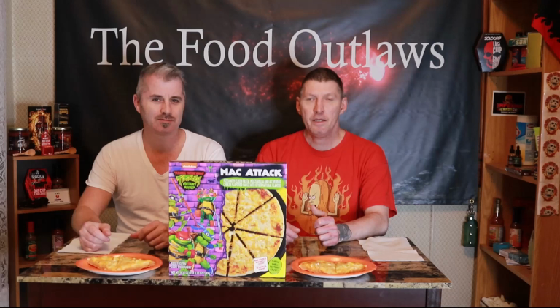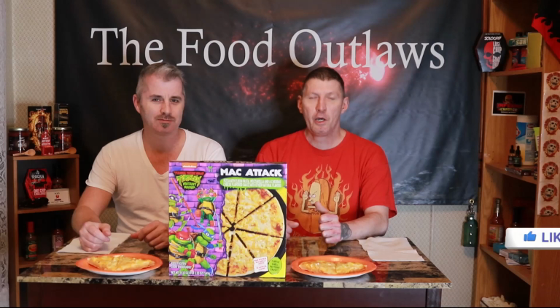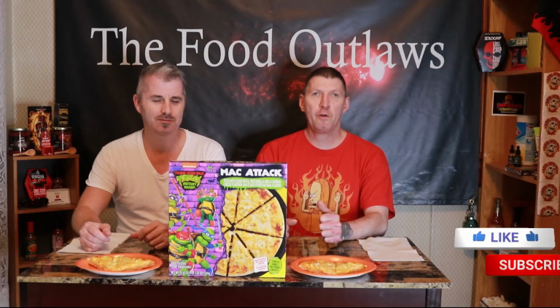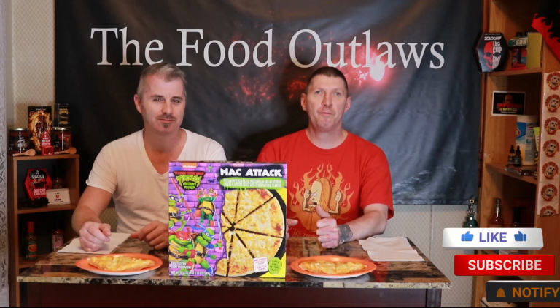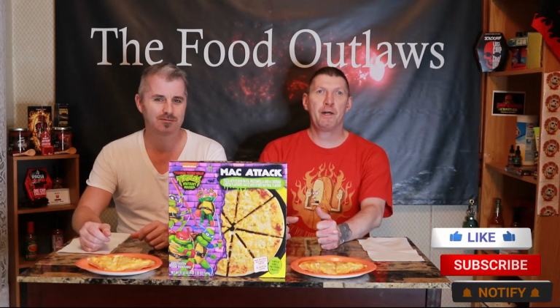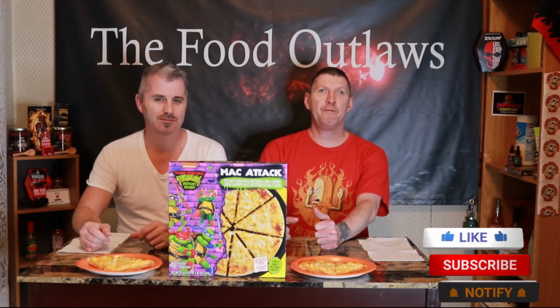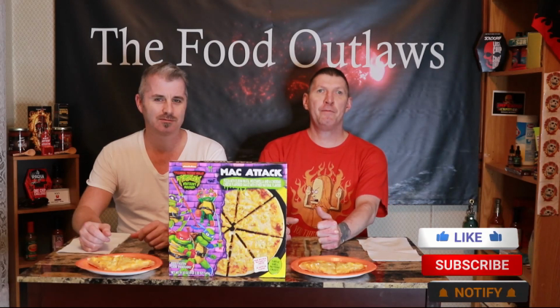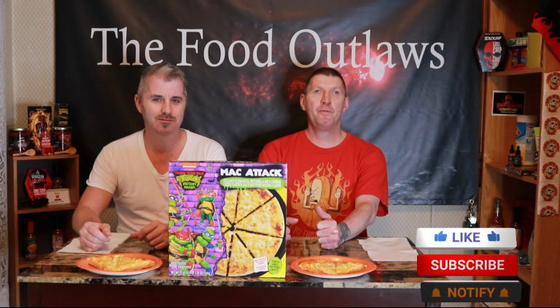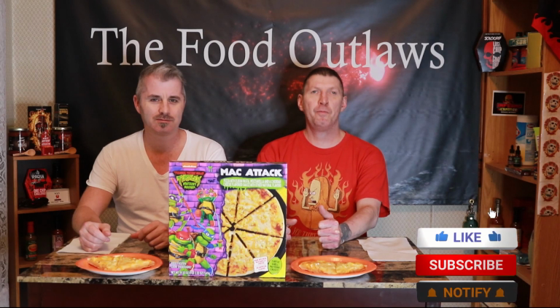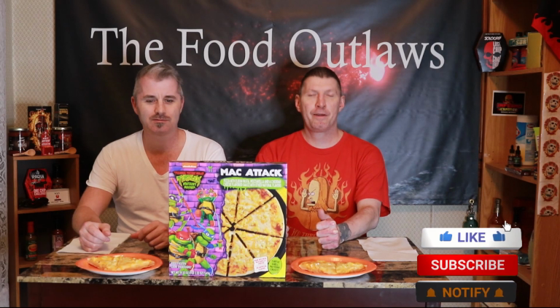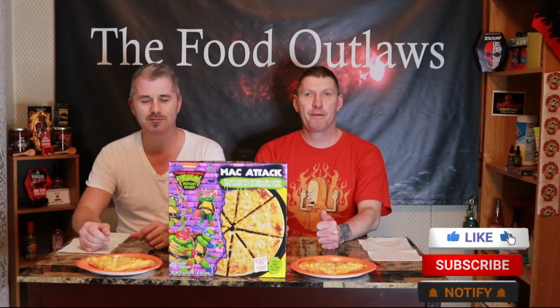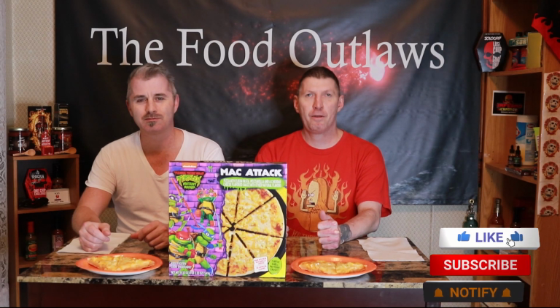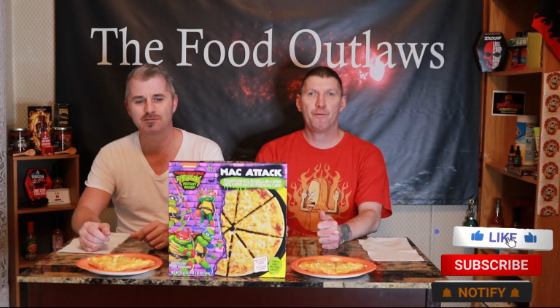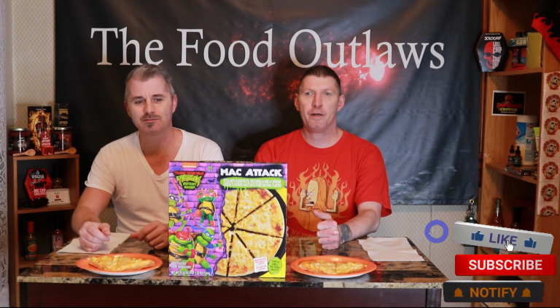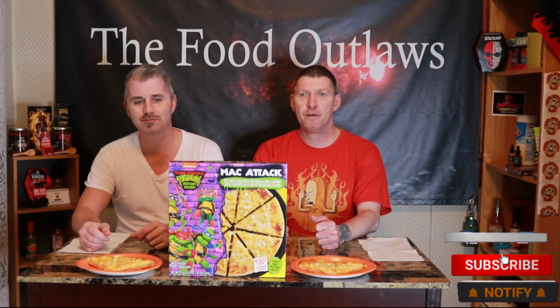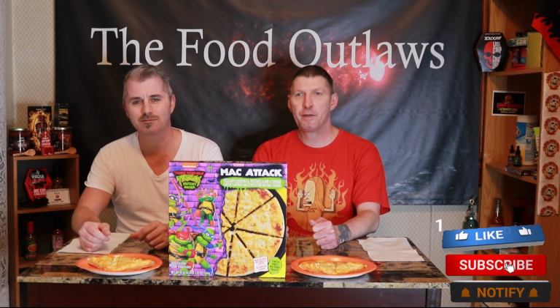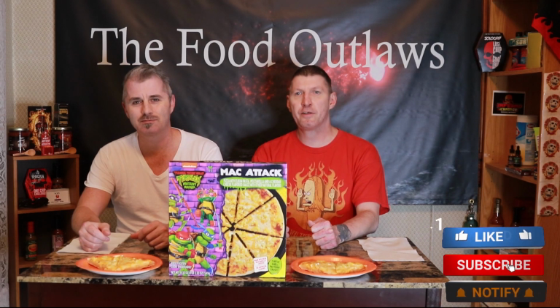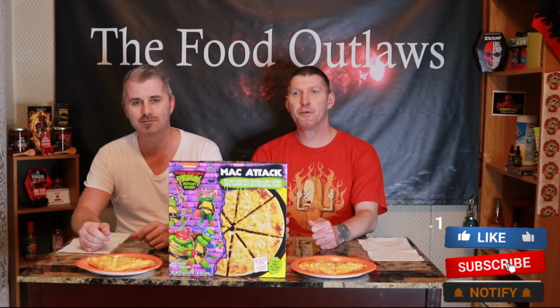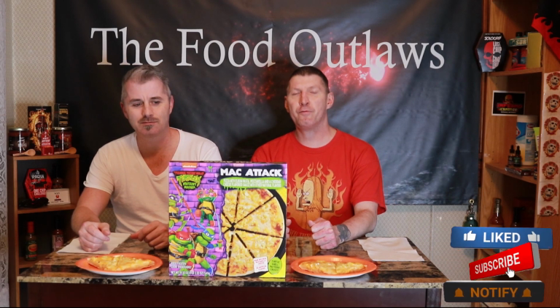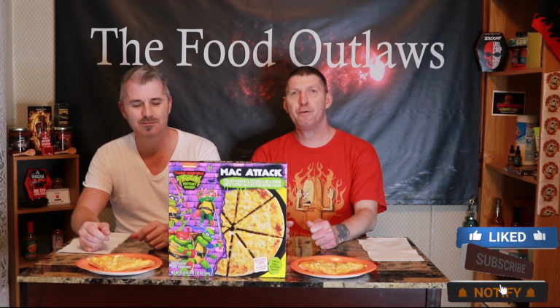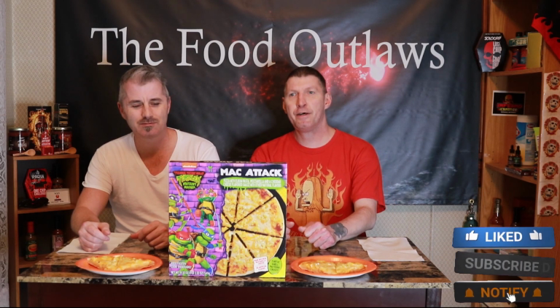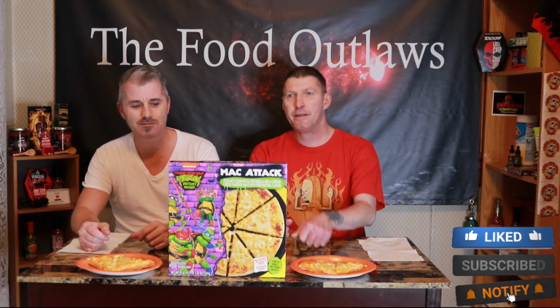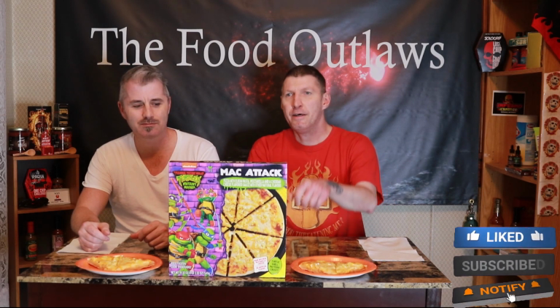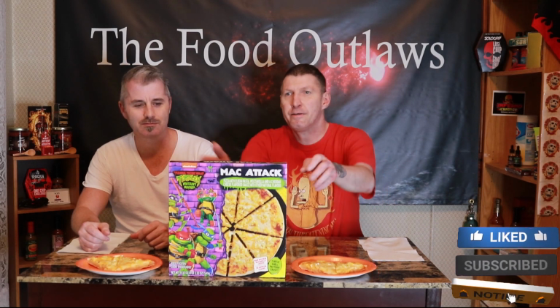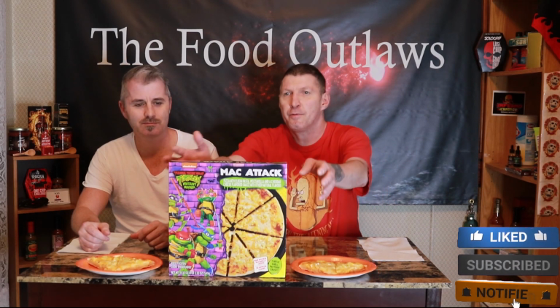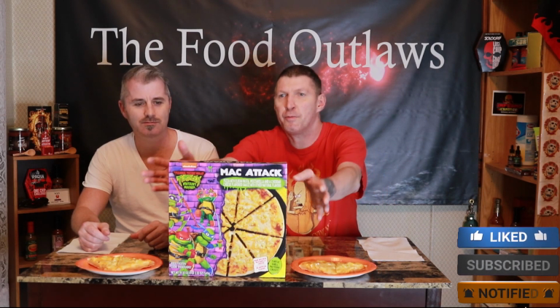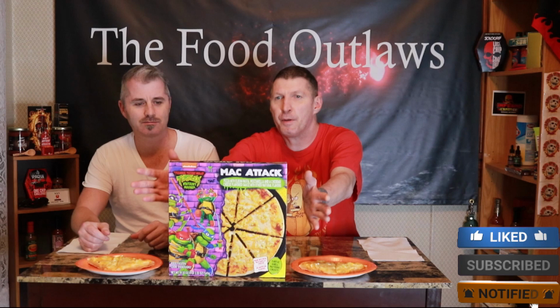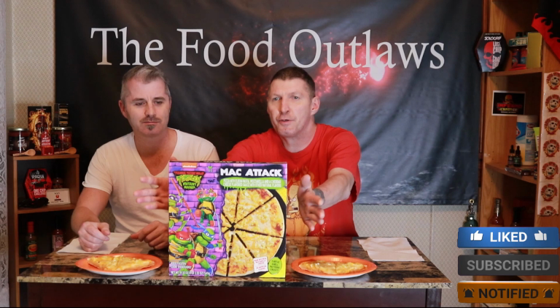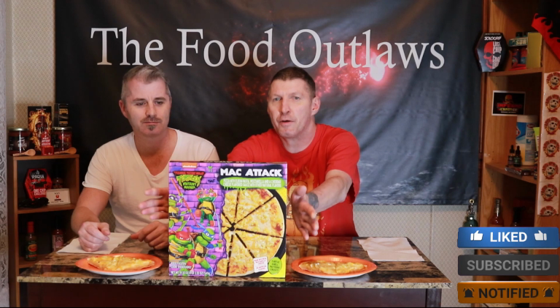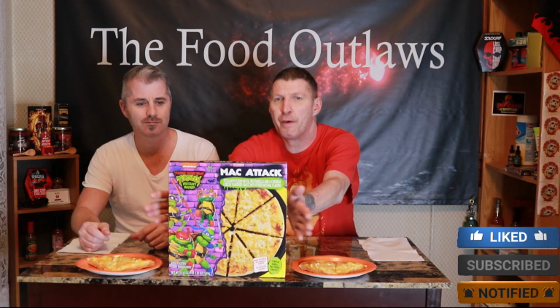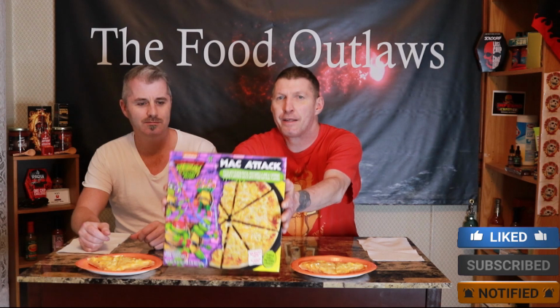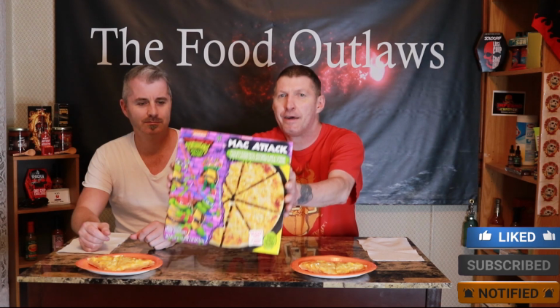Hello Food Outlaw Family, welcome back to the Food Outlaws. We've got a special review tonight, something super special. It's called Mac Attack.